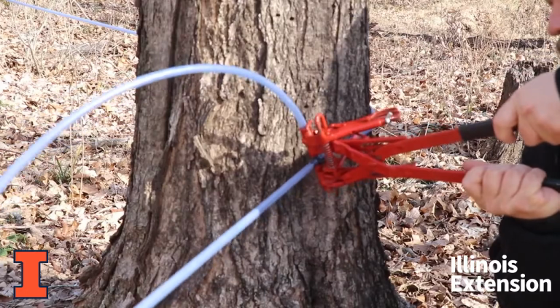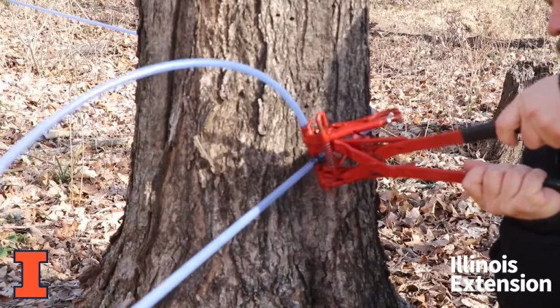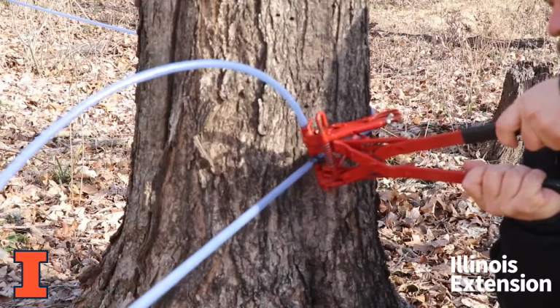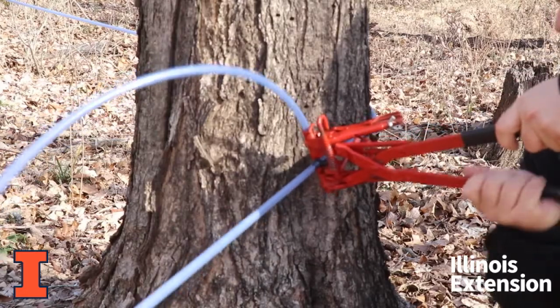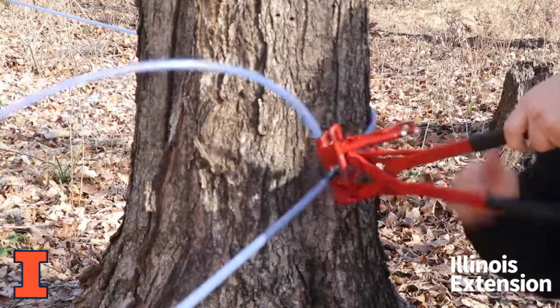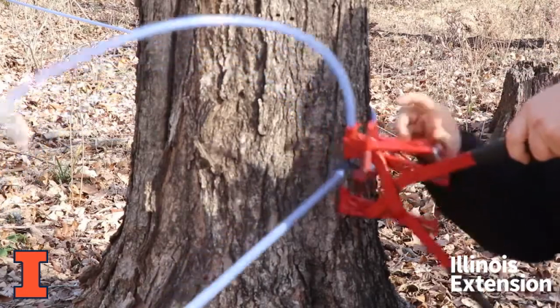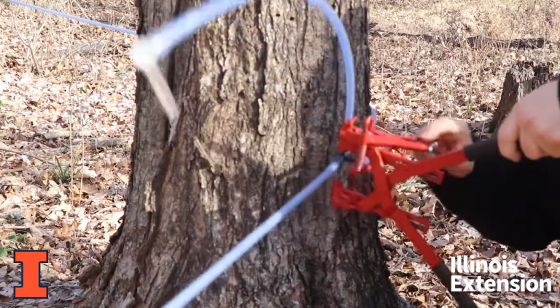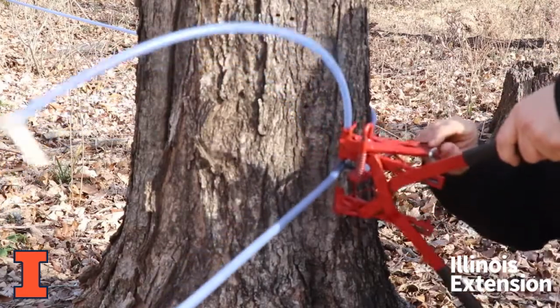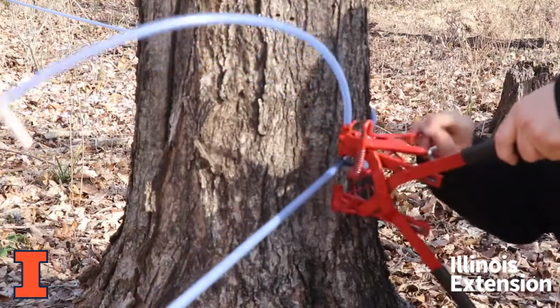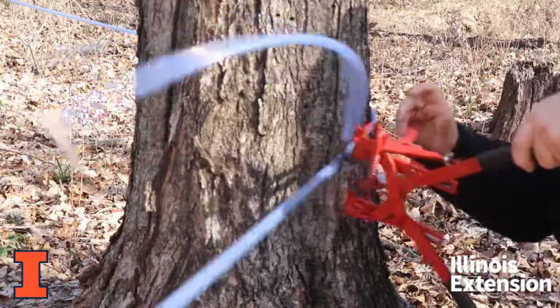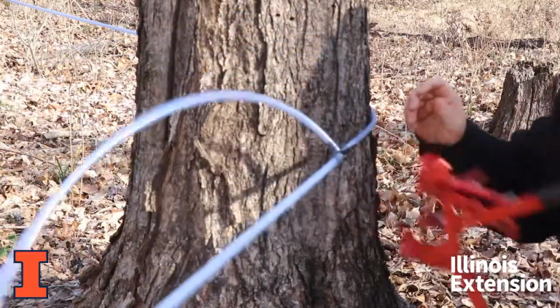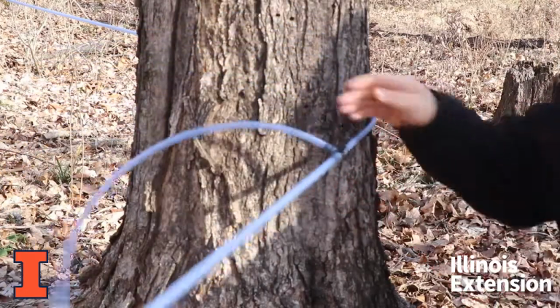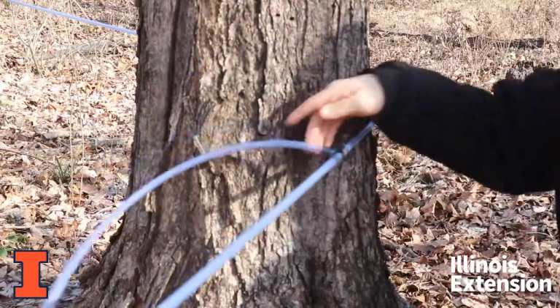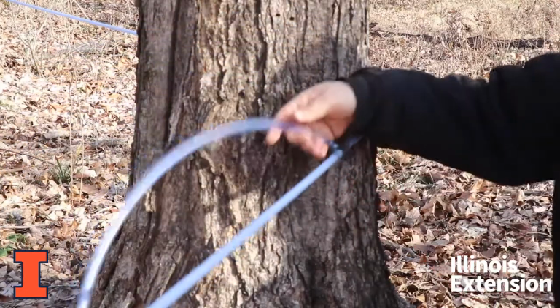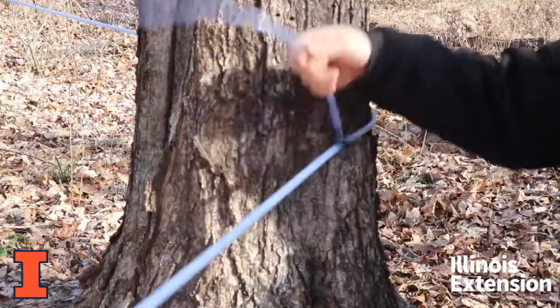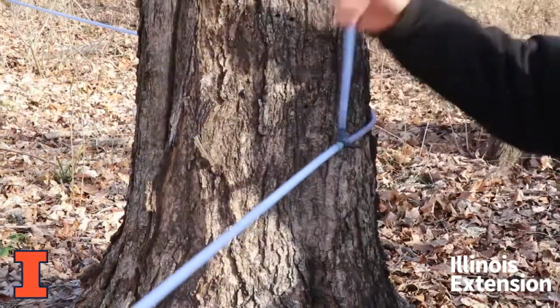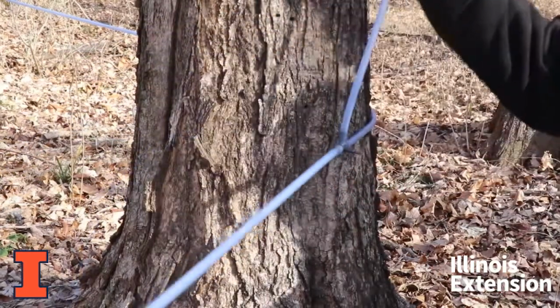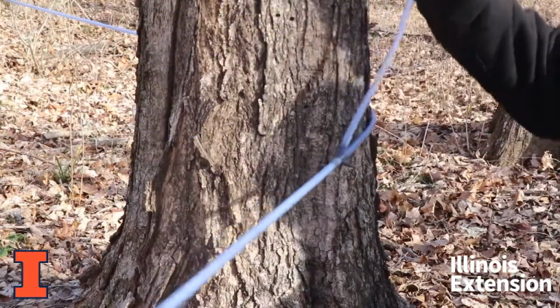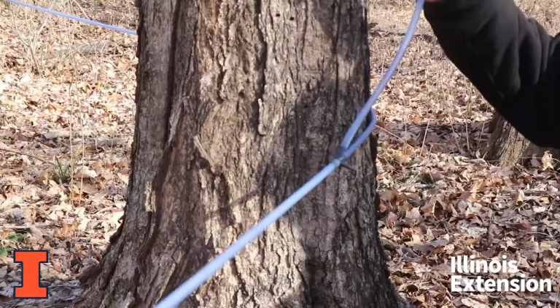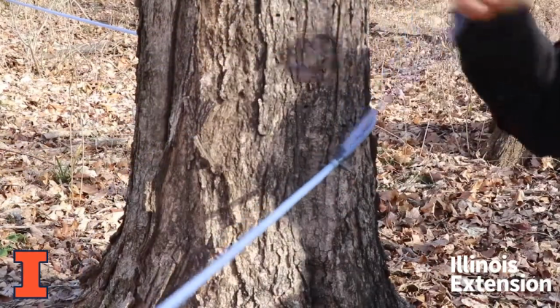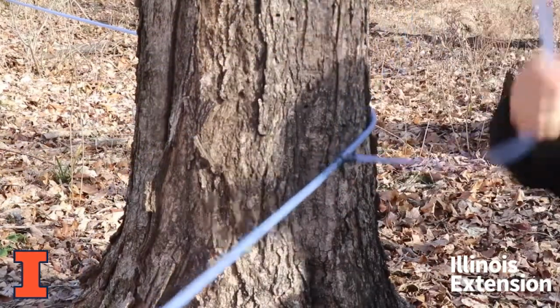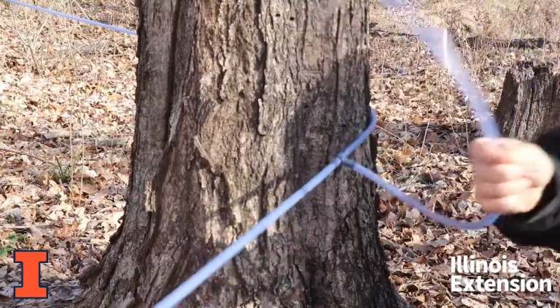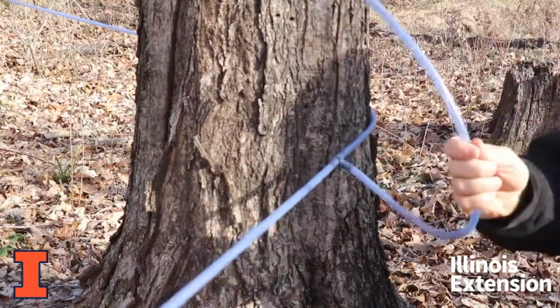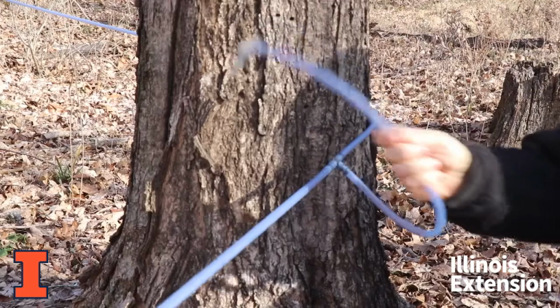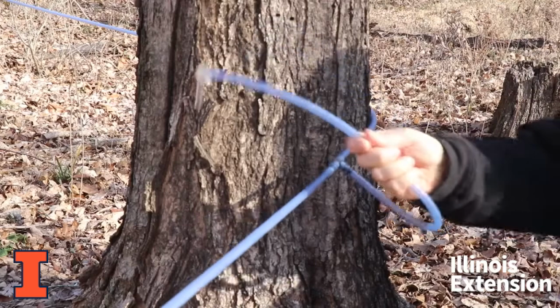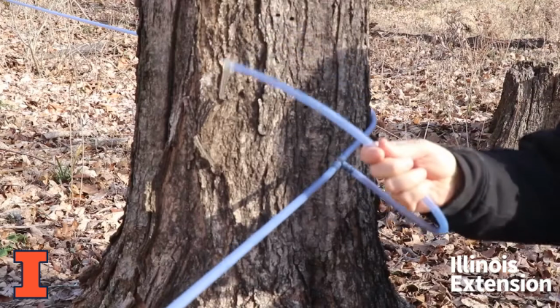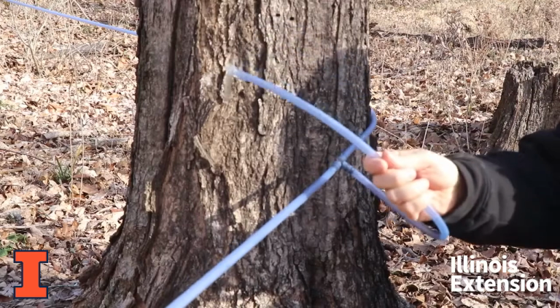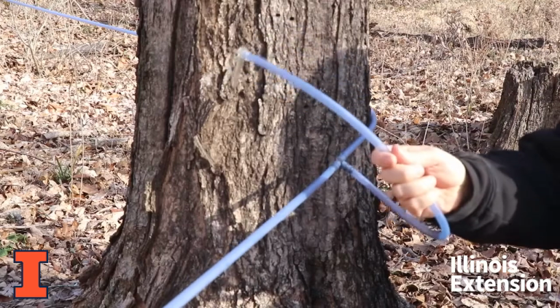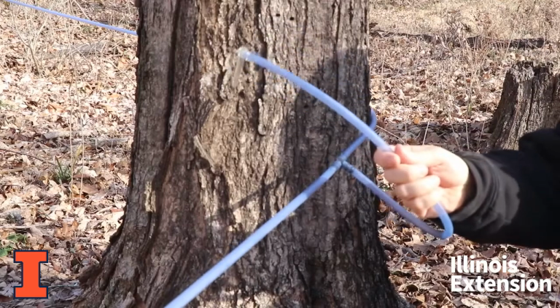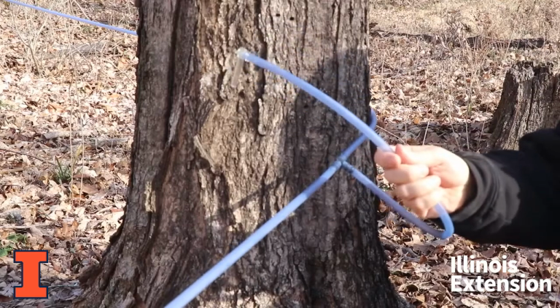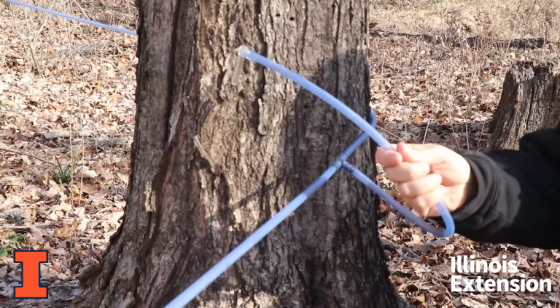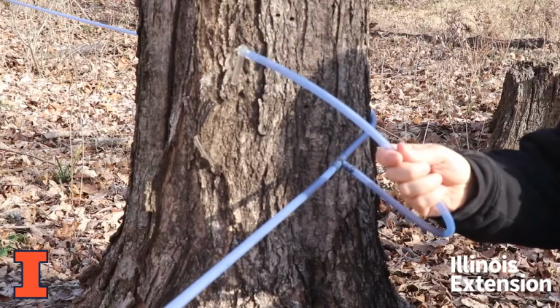There we go. The new line is ready, installed, and ready to tap.